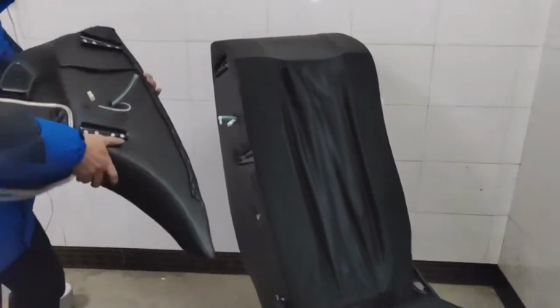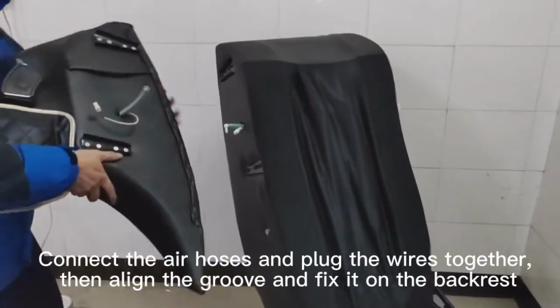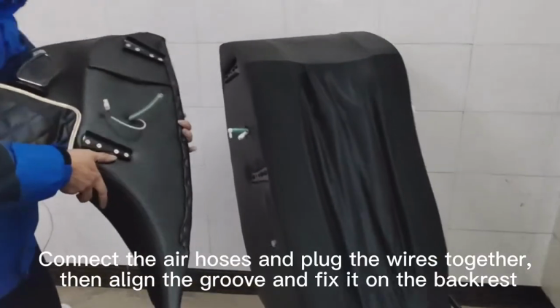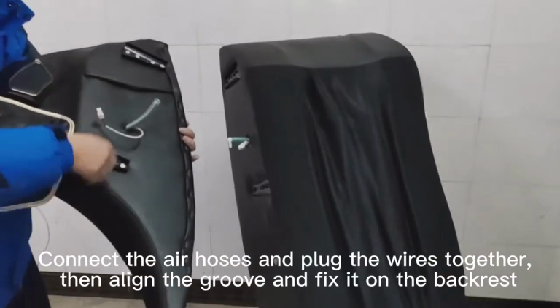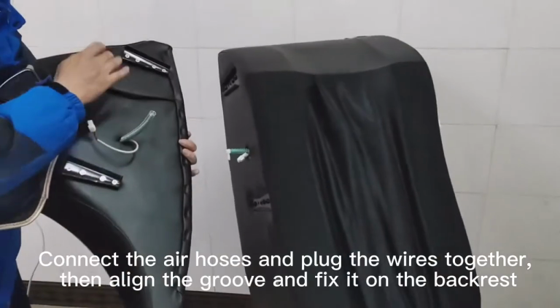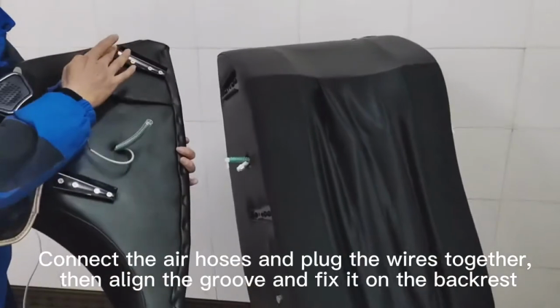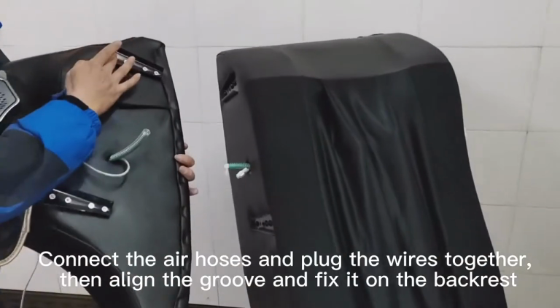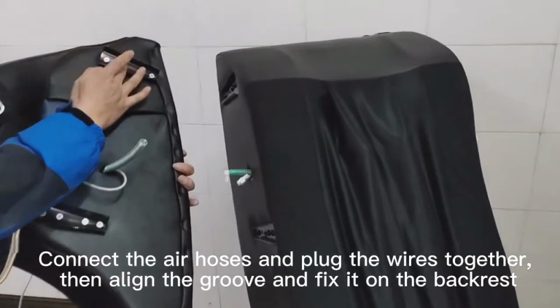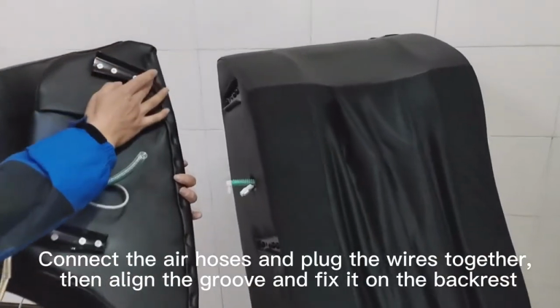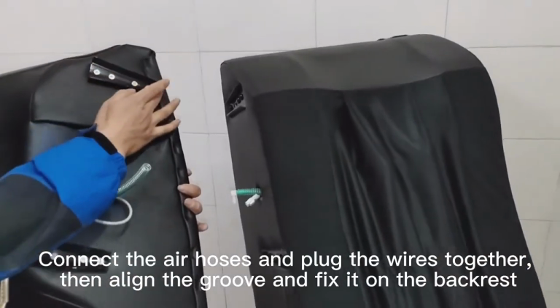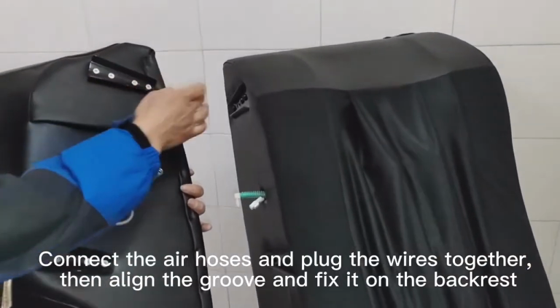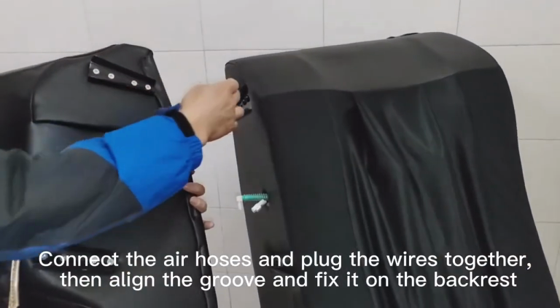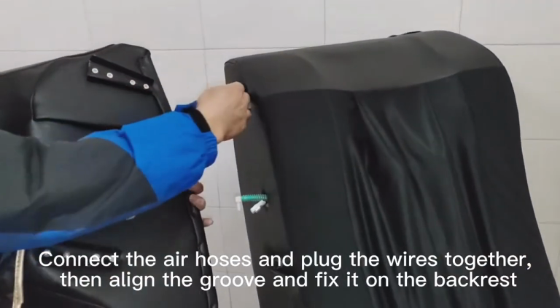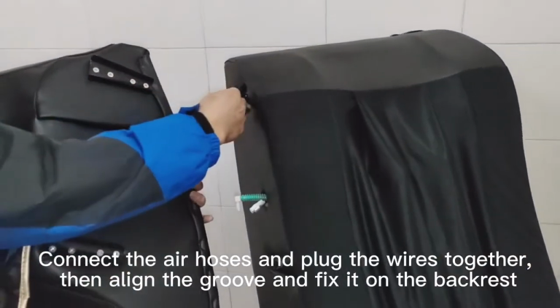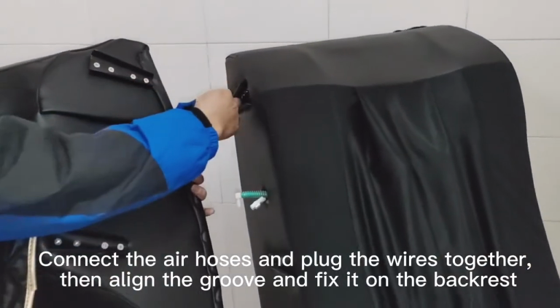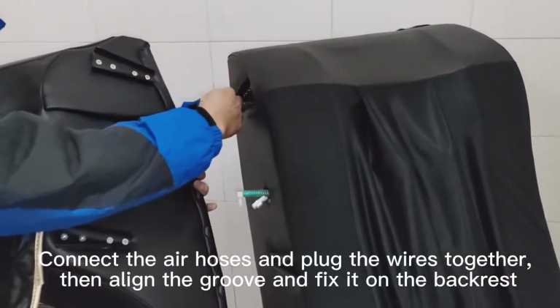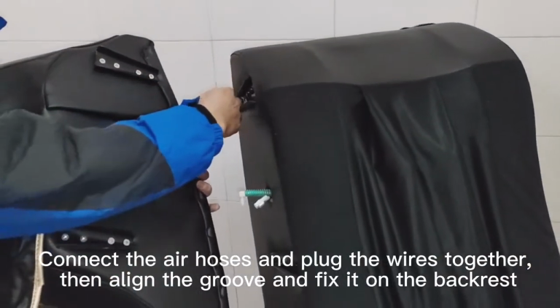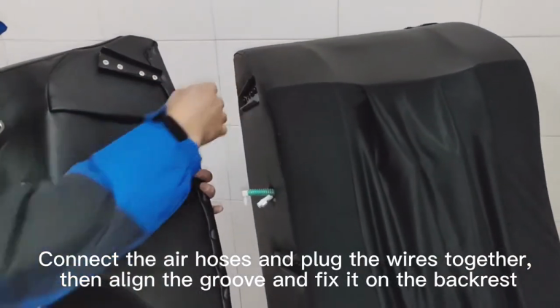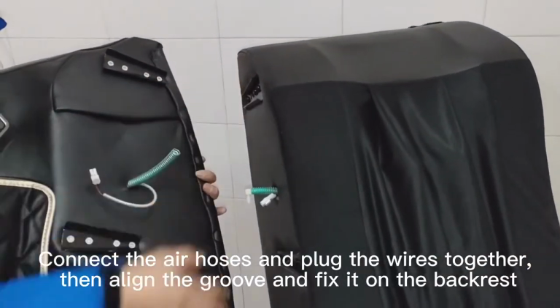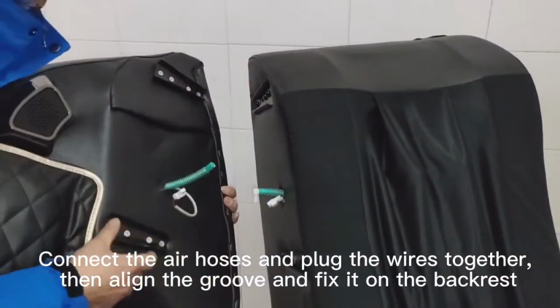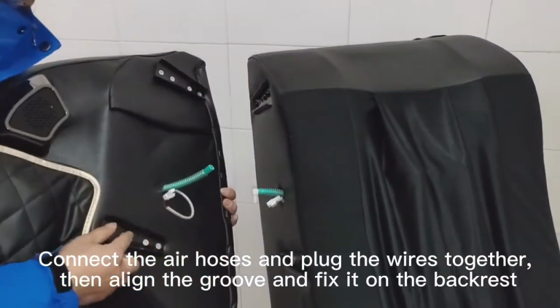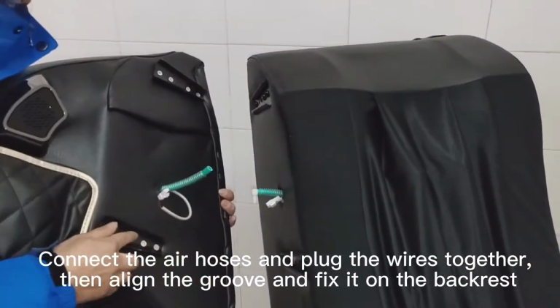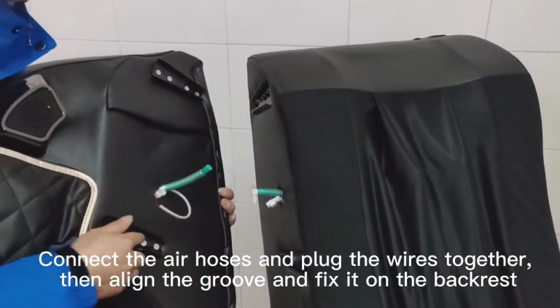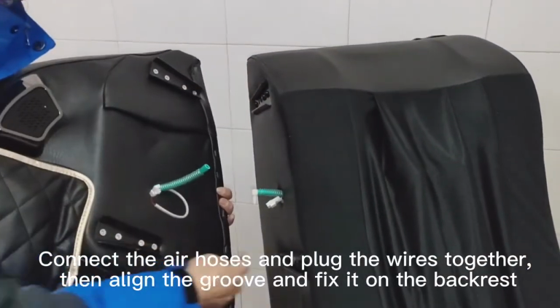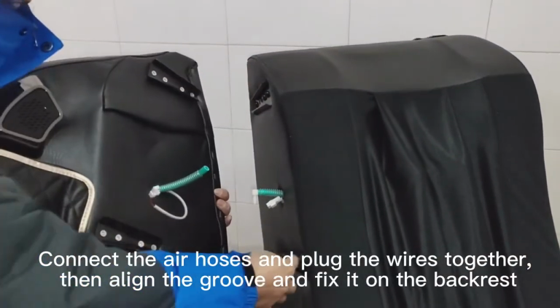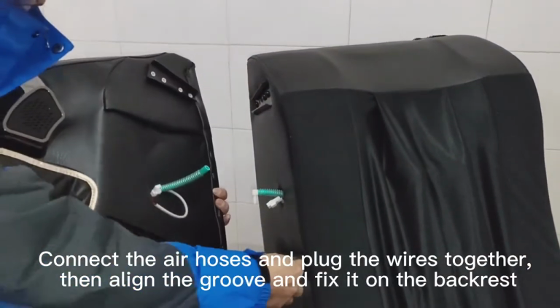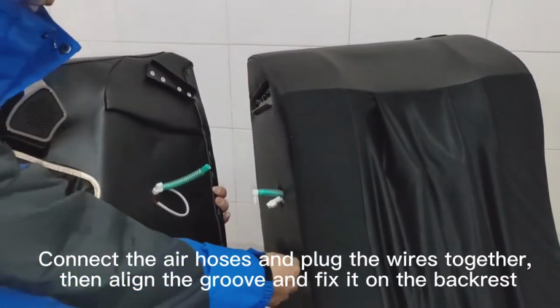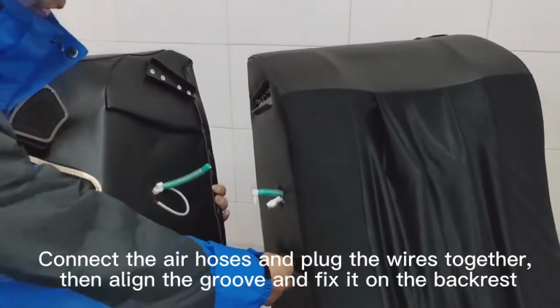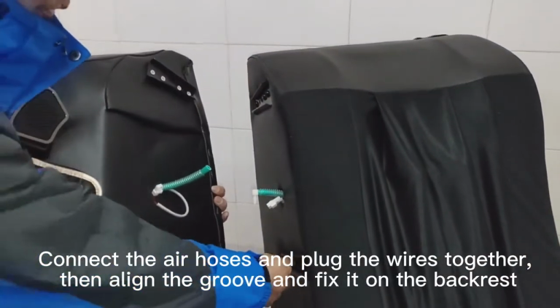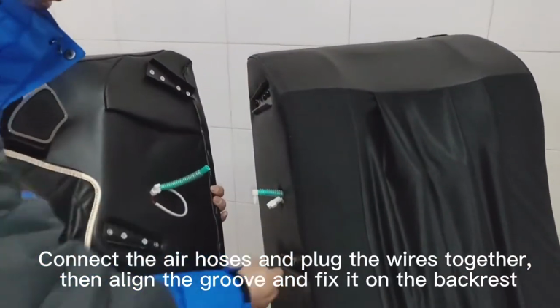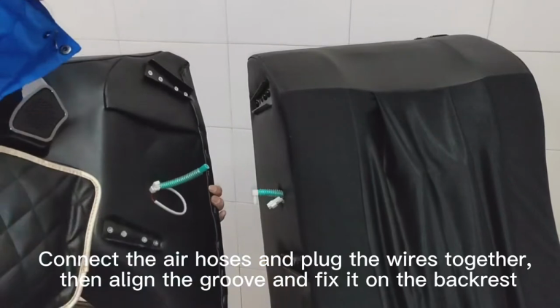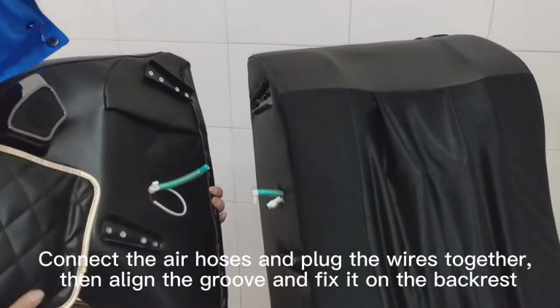Connect the air hoses and plug the wires together, then align the groove and fix it on the backrest.